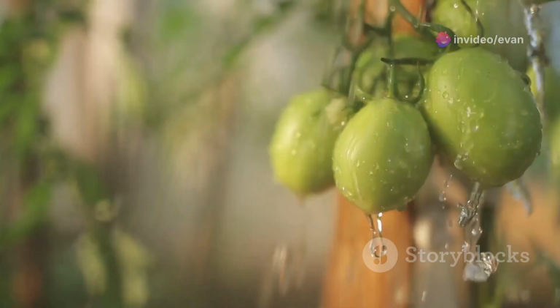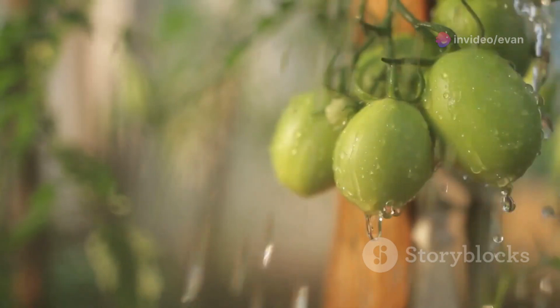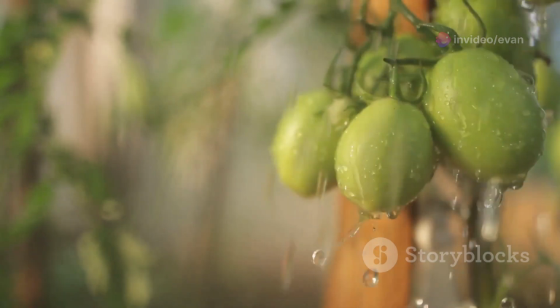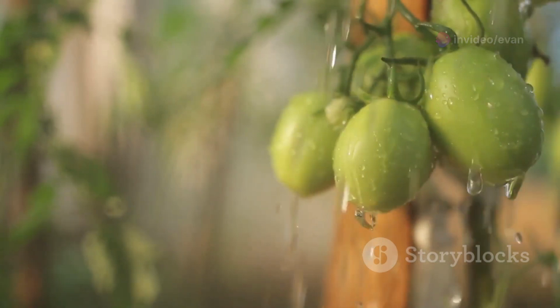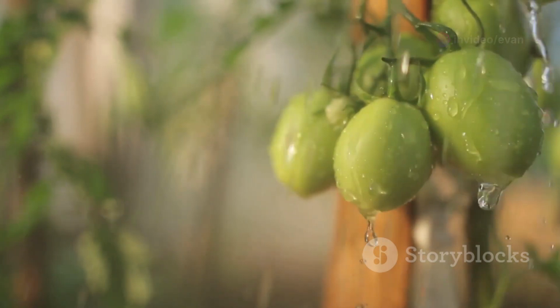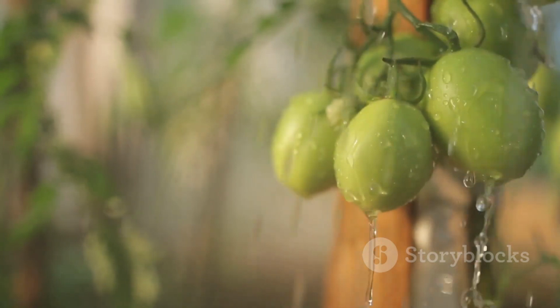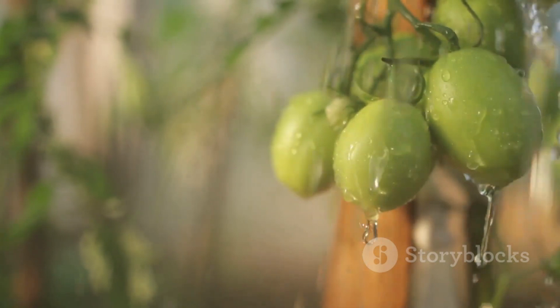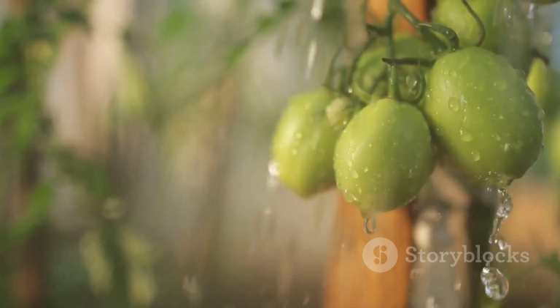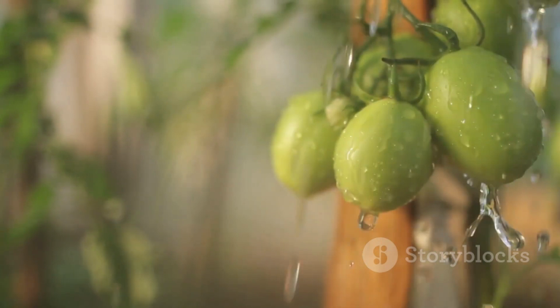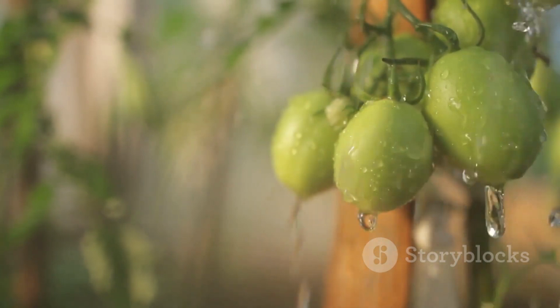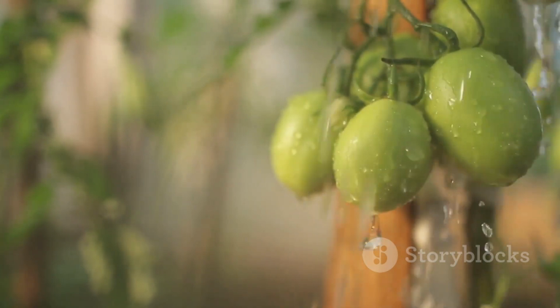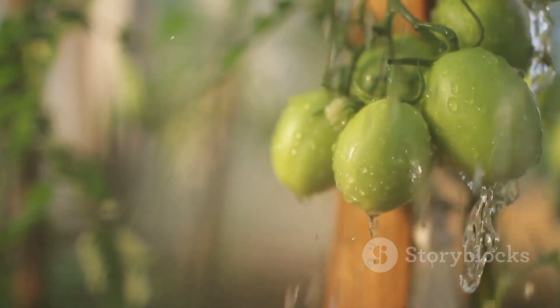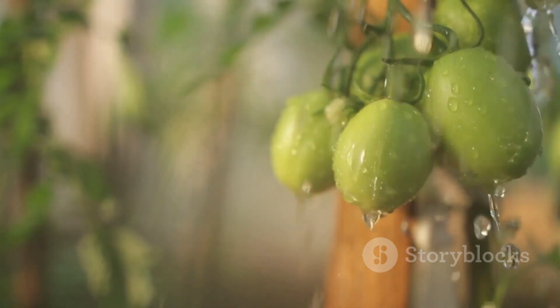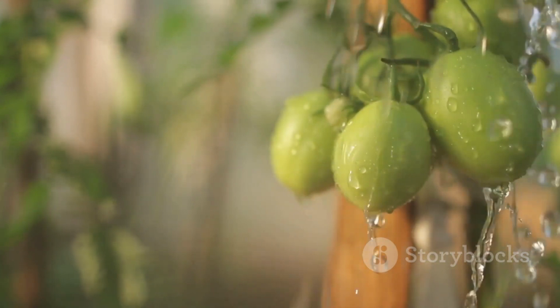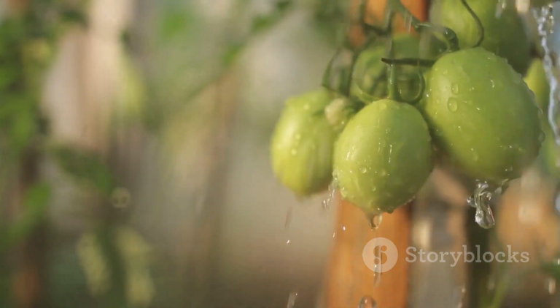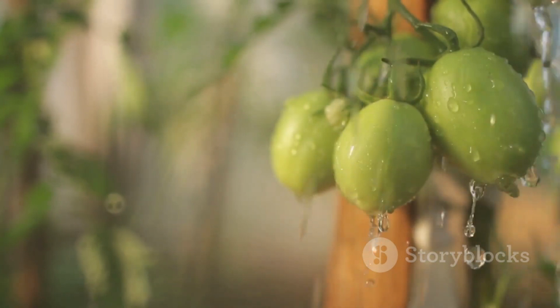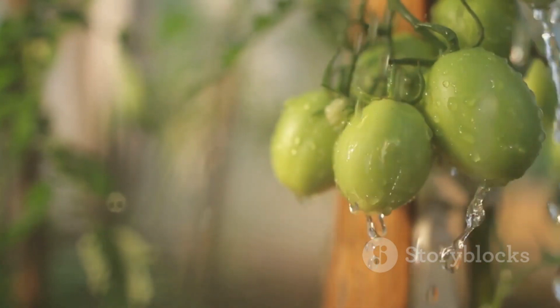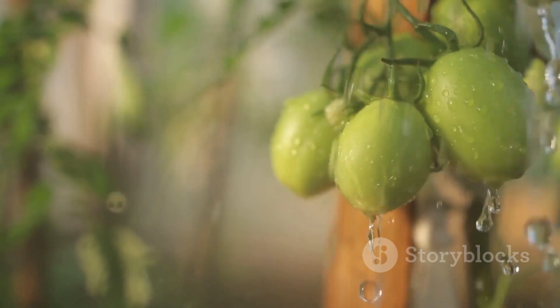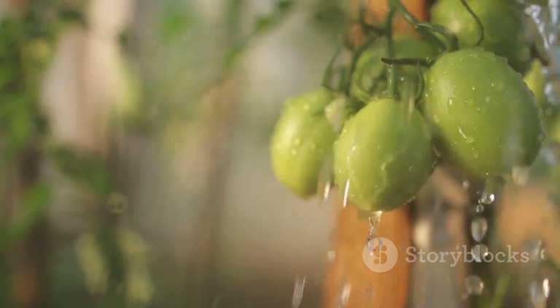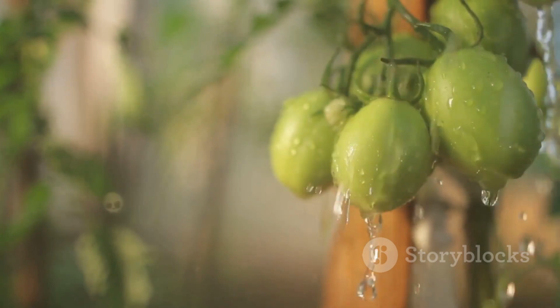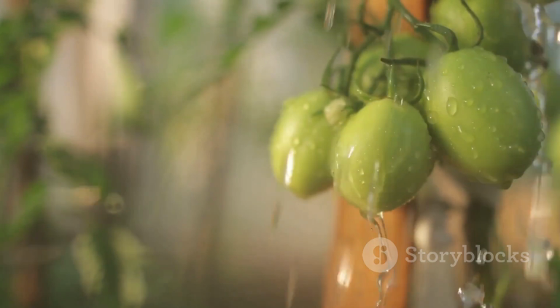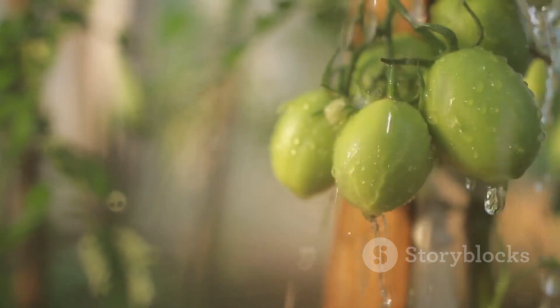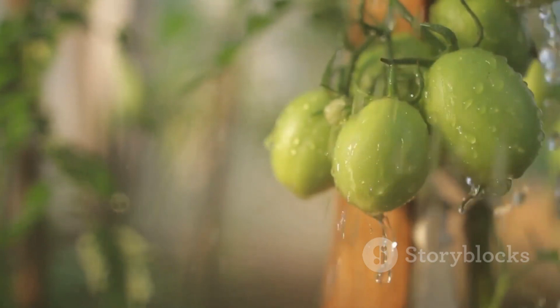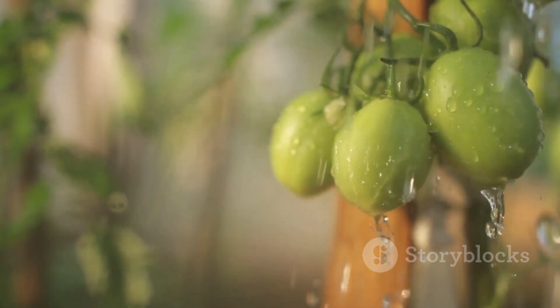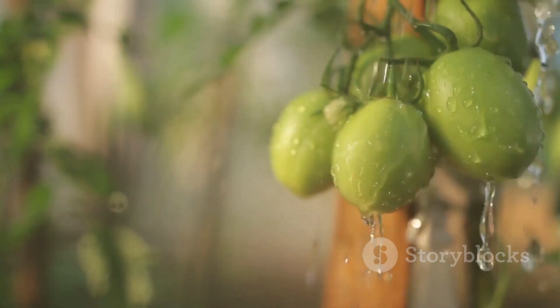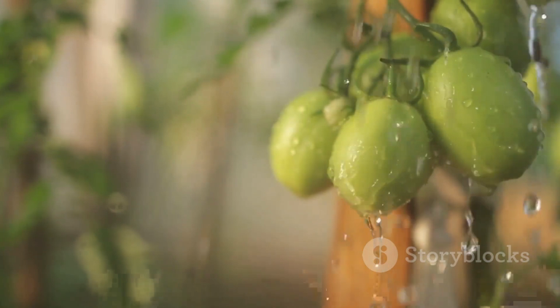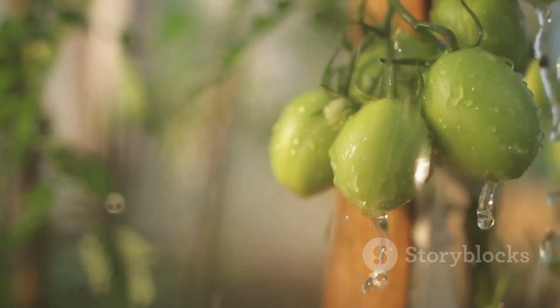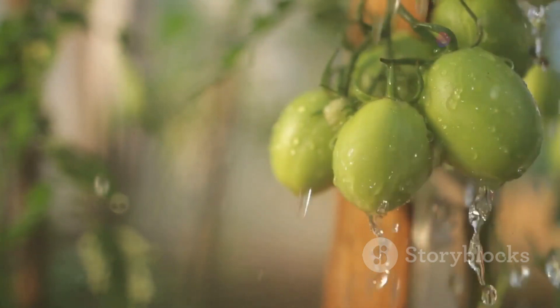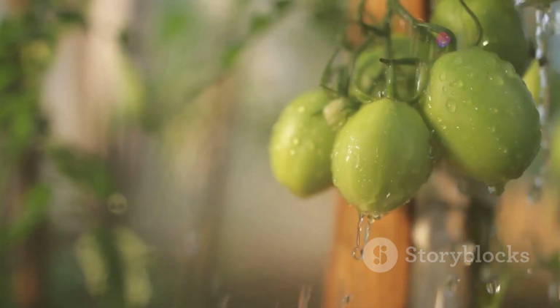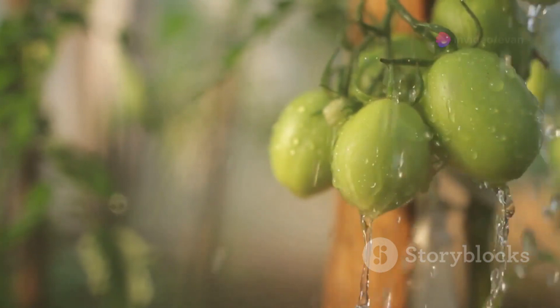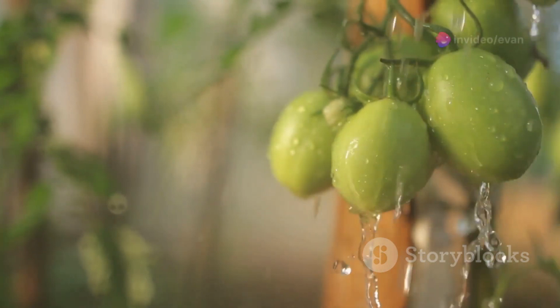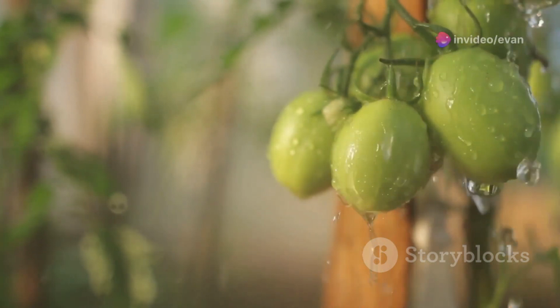Tip nine involves feeding your plants. Use a tomato-specific fertilizer to provide the nutrients they need to grow strong and produce a lot of fruit.